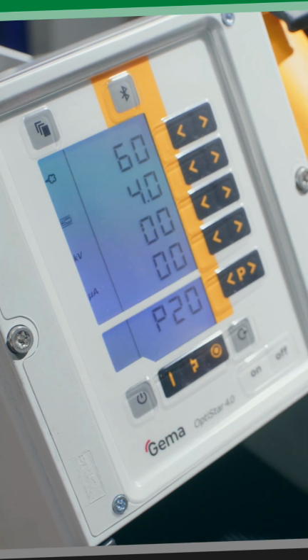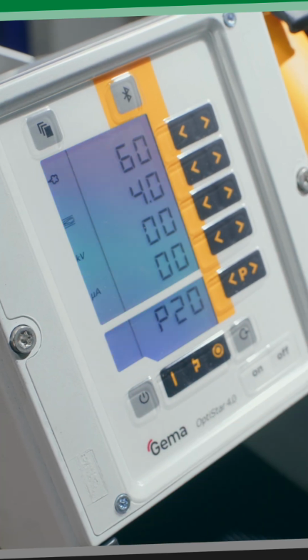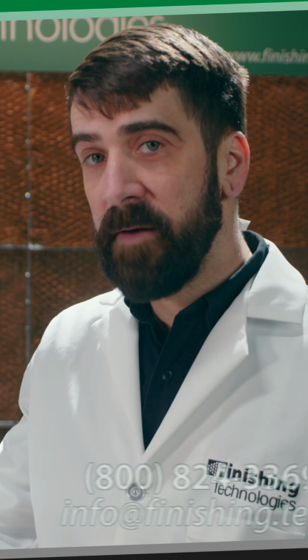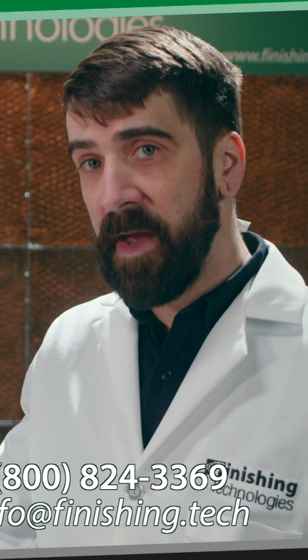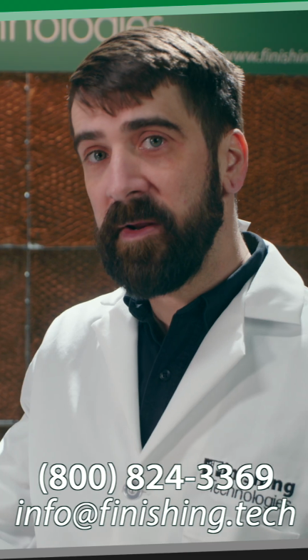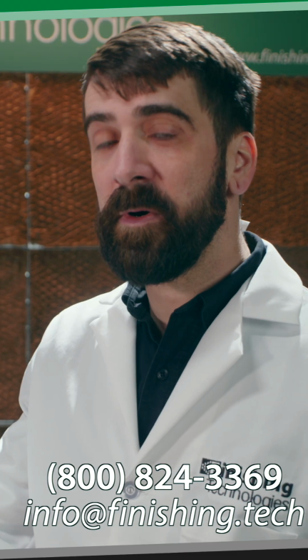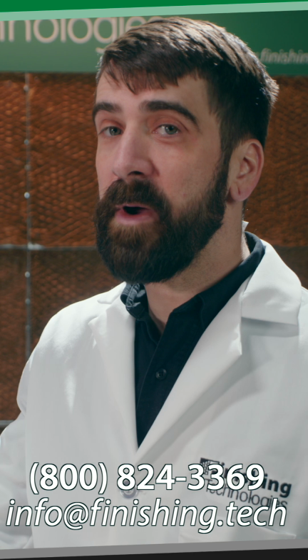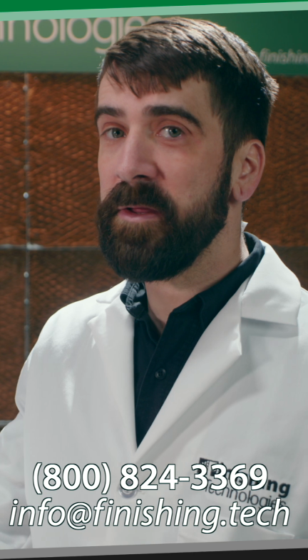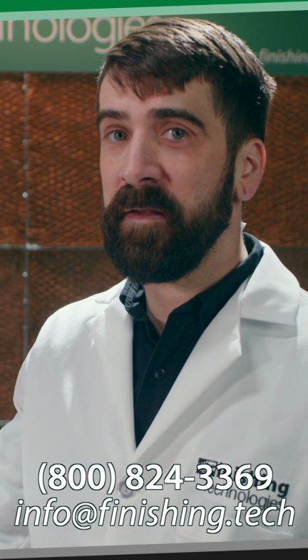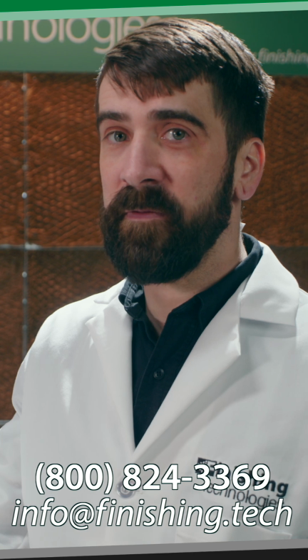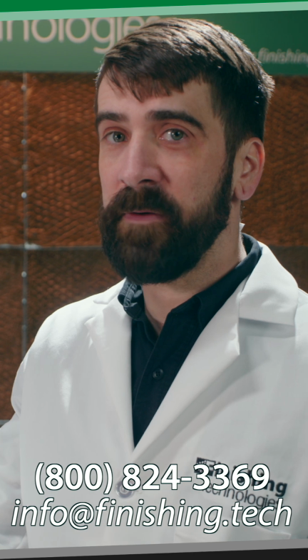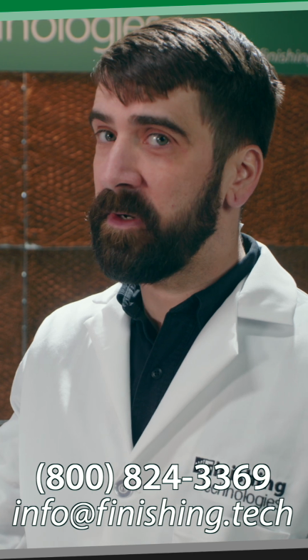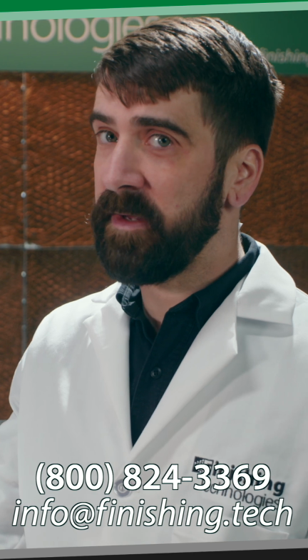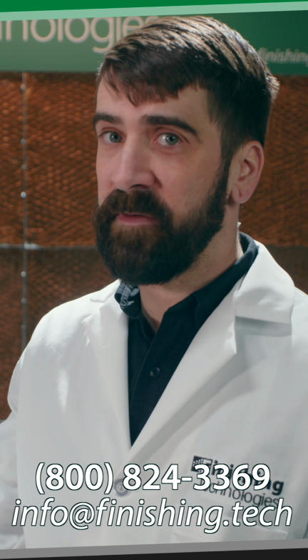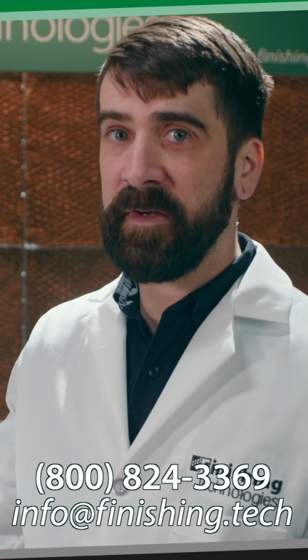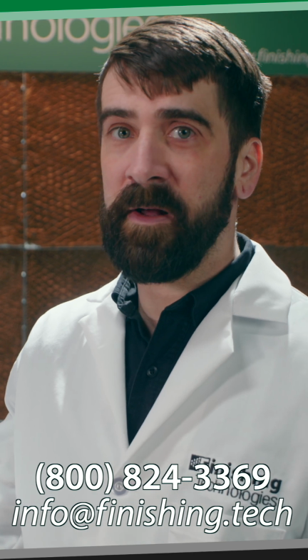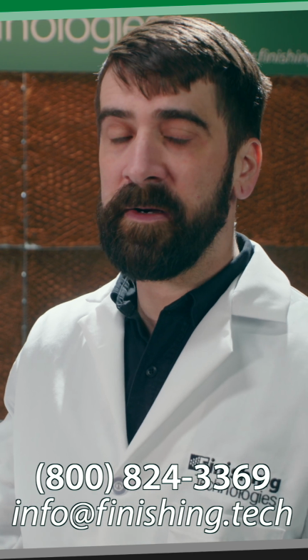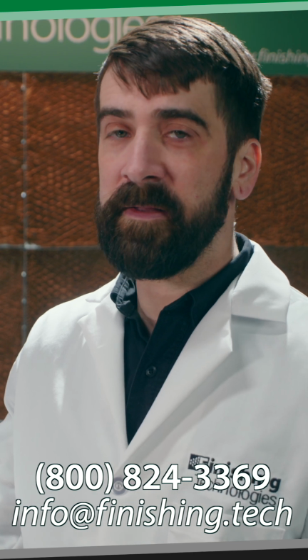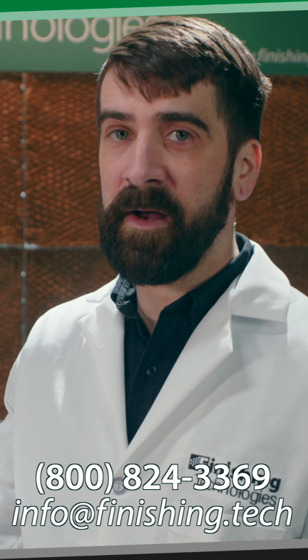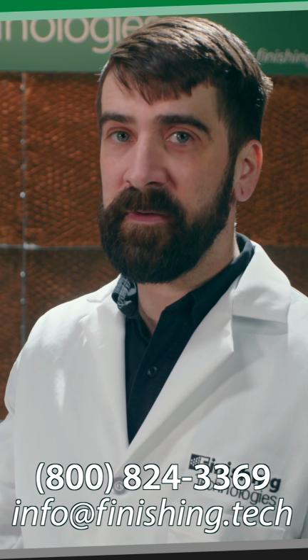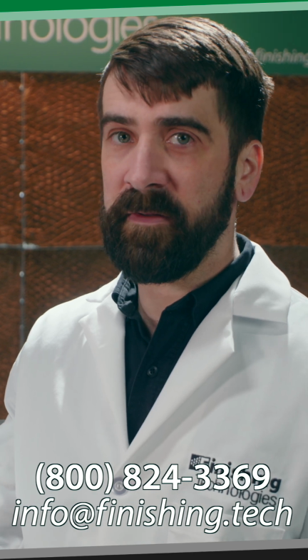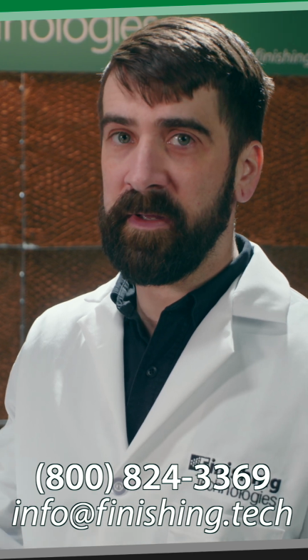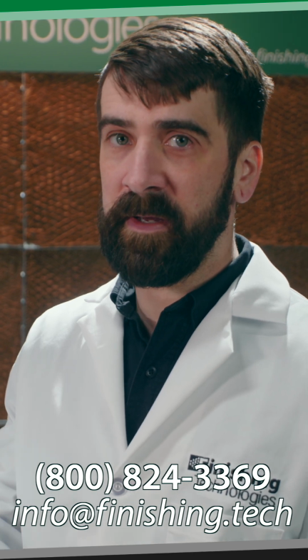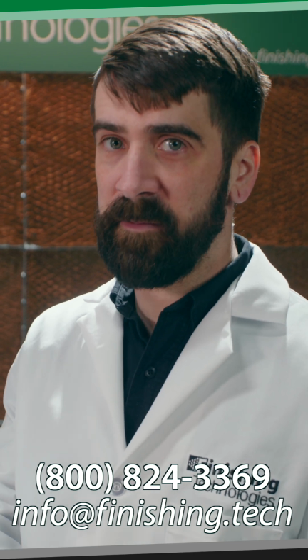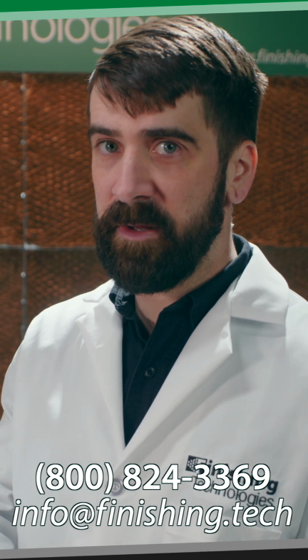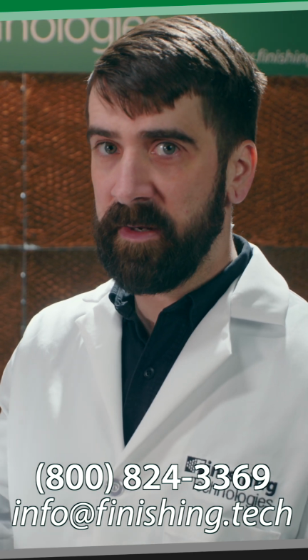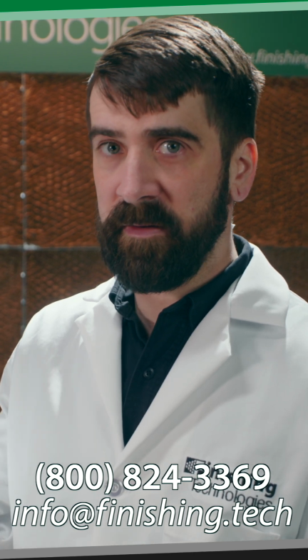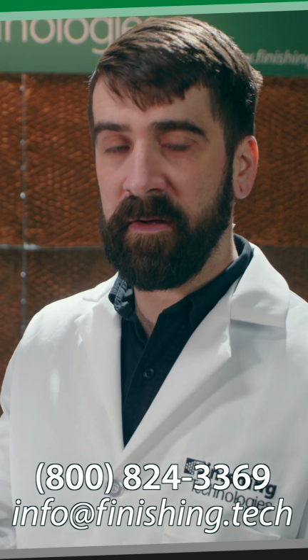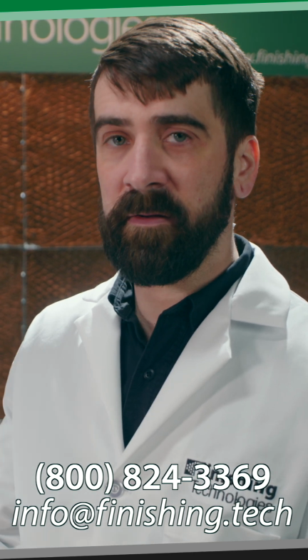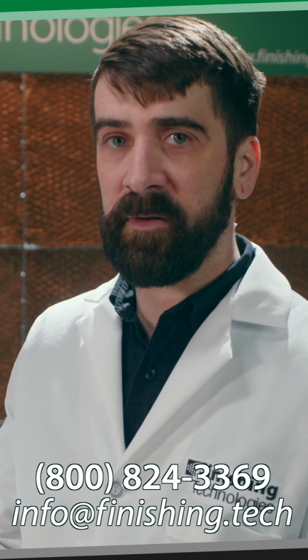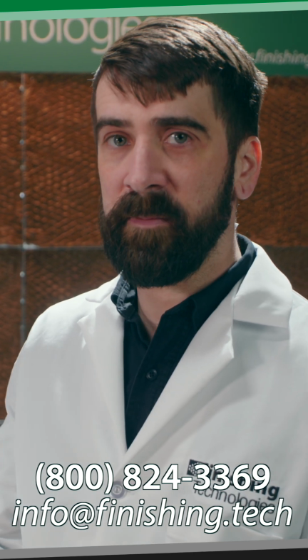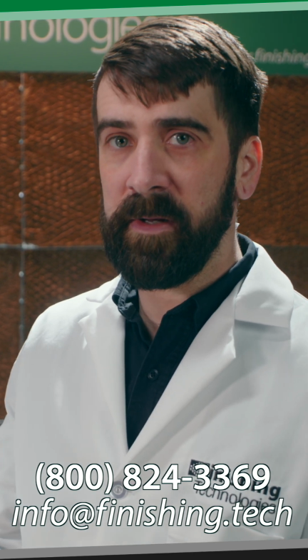If you have any more questions, feel free to give us a call here at the office. The information is on the screen below.